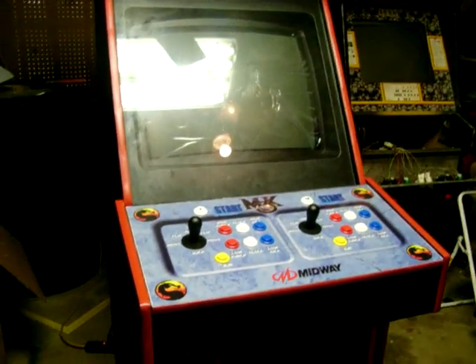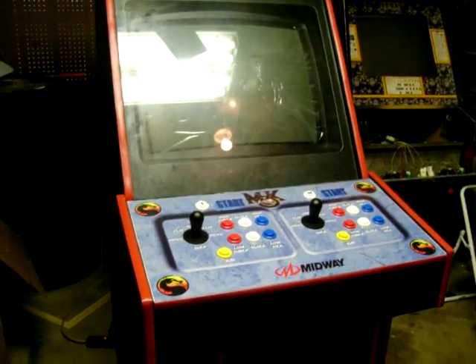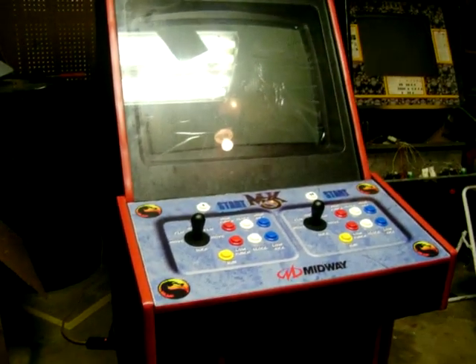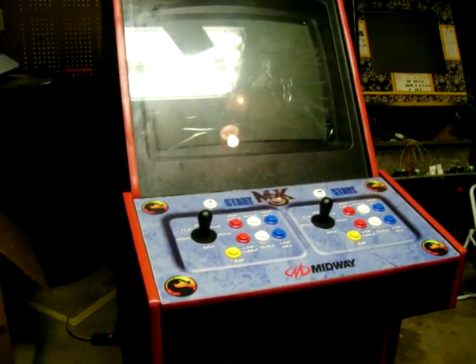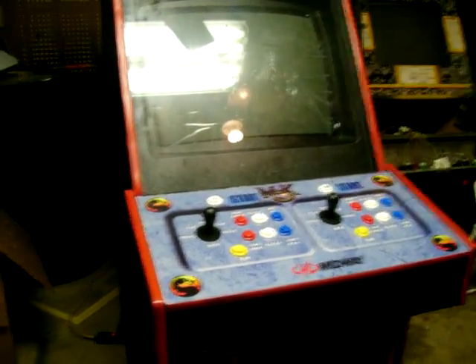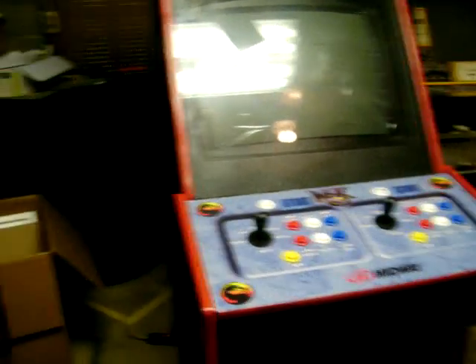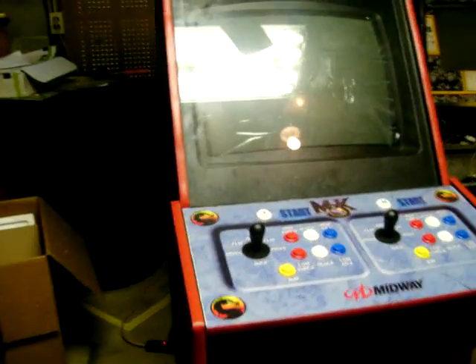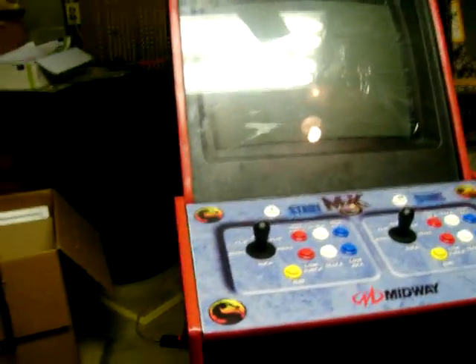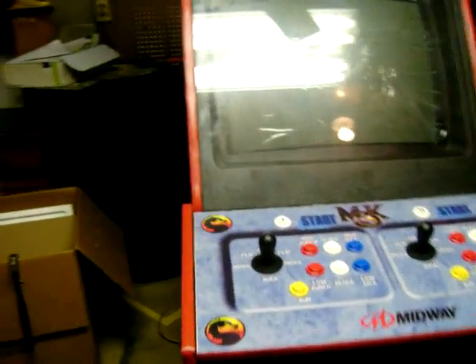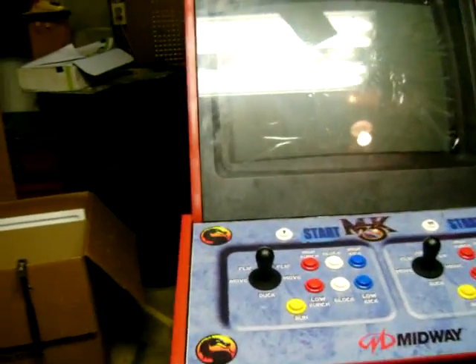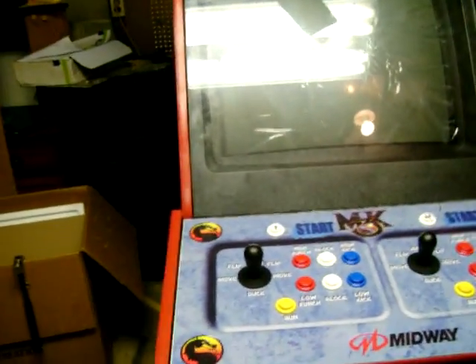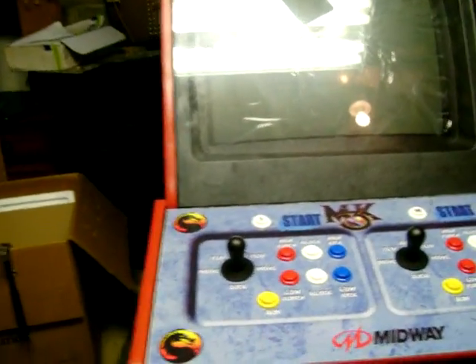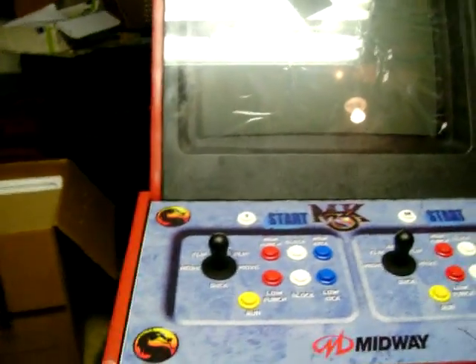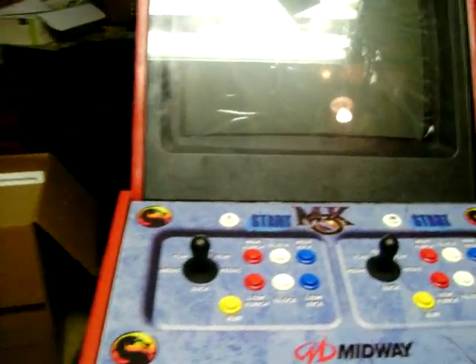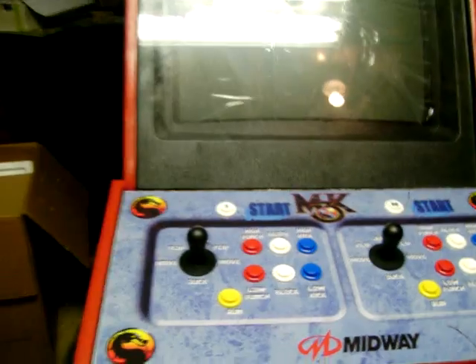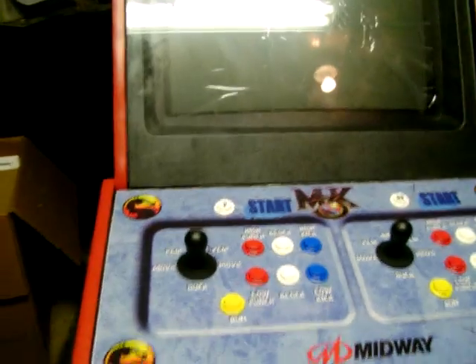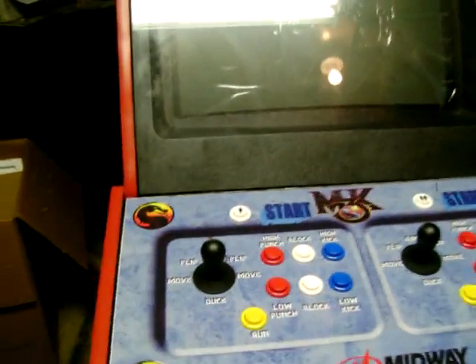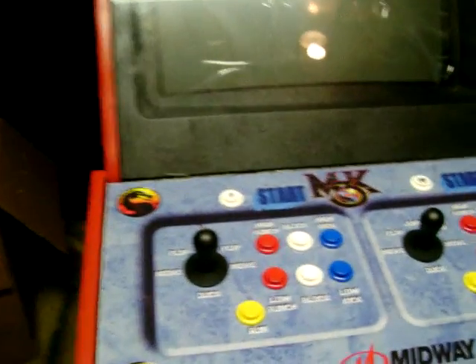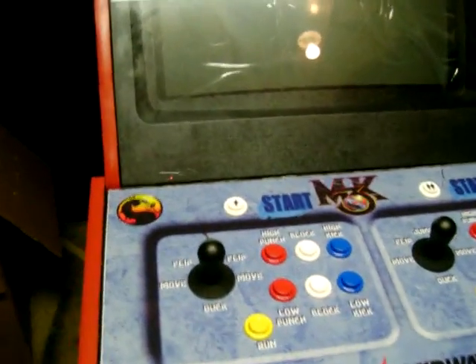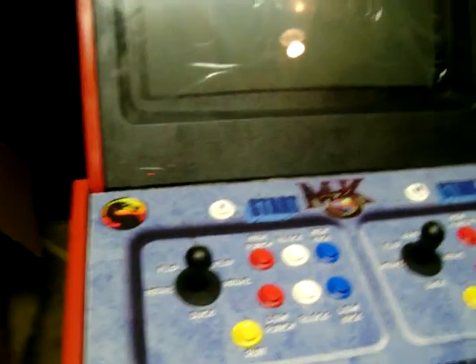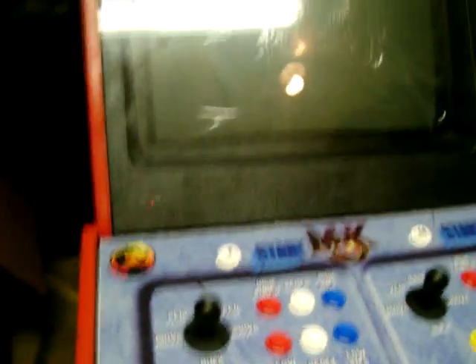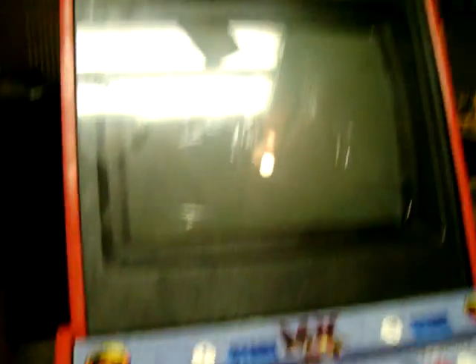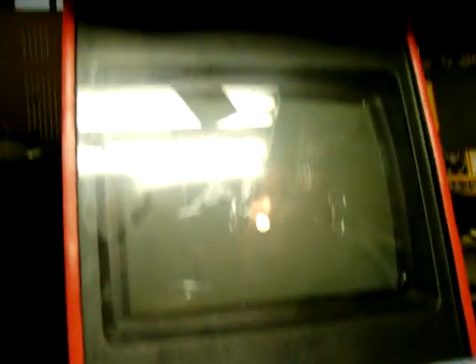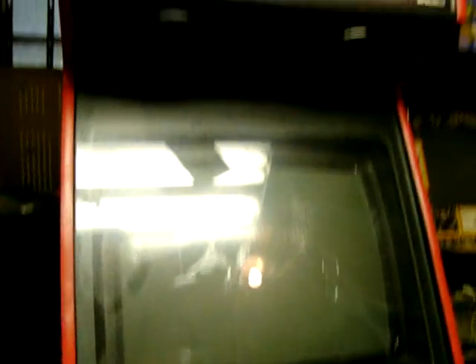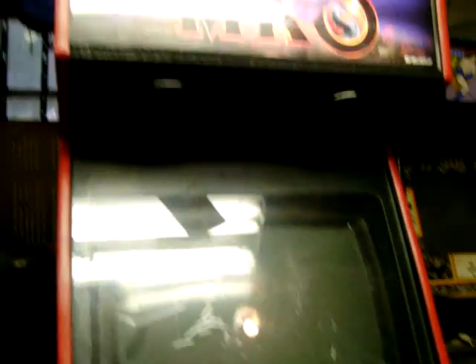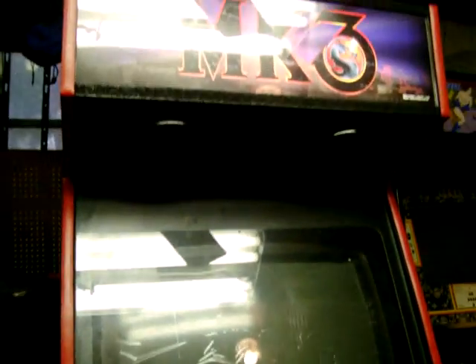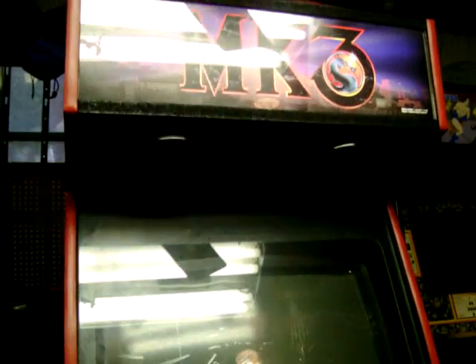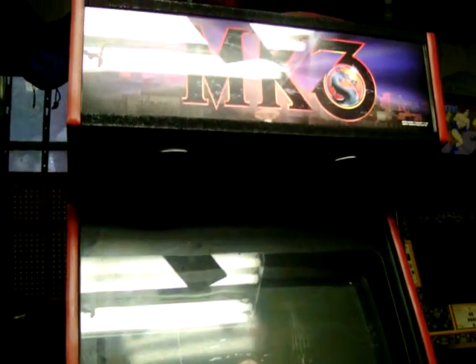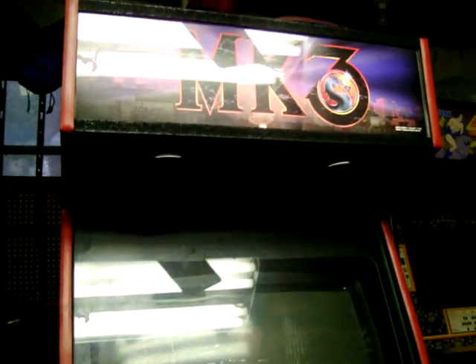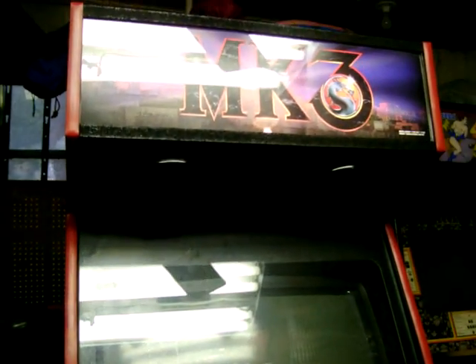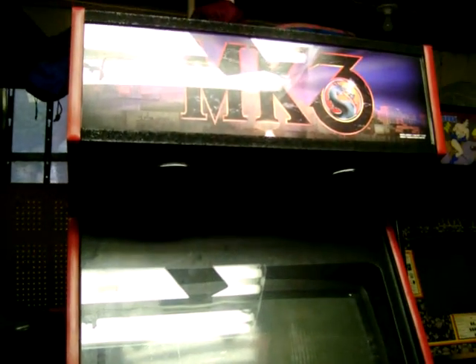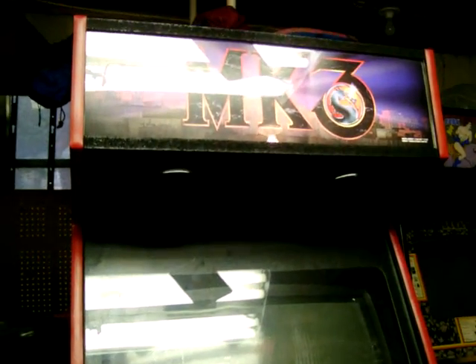Hey everybody, got another update for you. This one is an awesome one. I'm so close to being done, I just can't stand it.